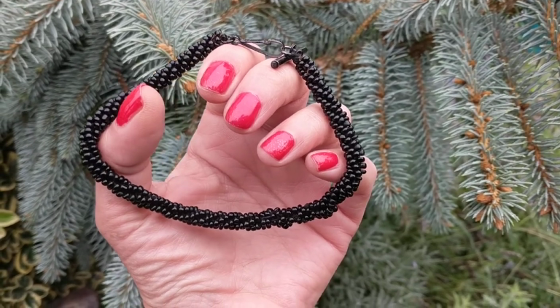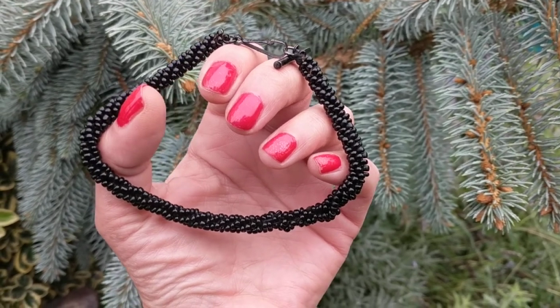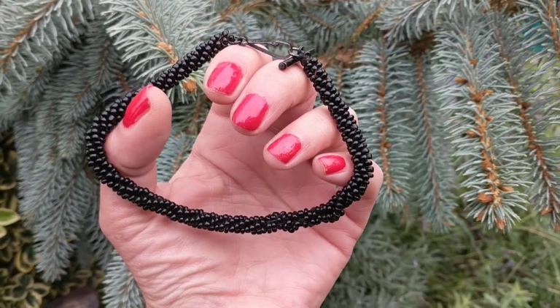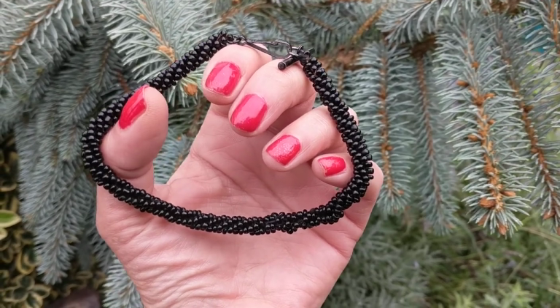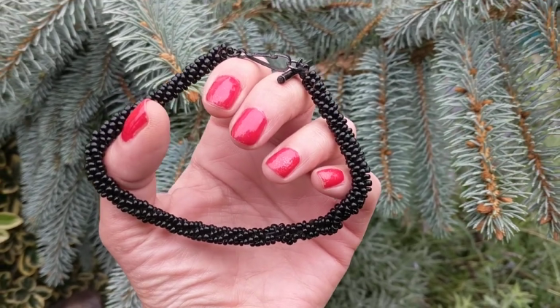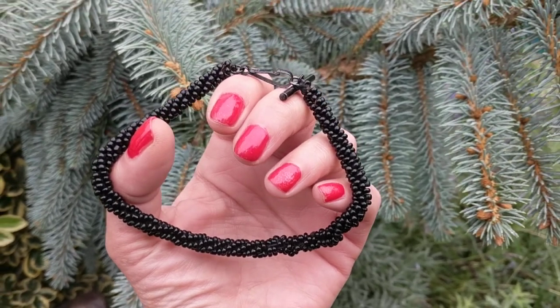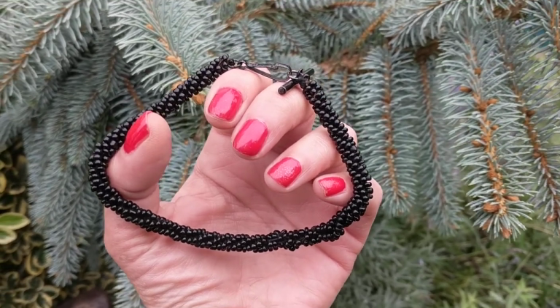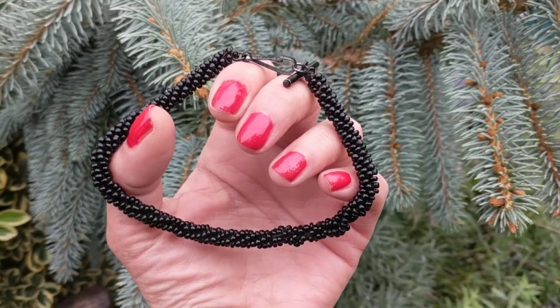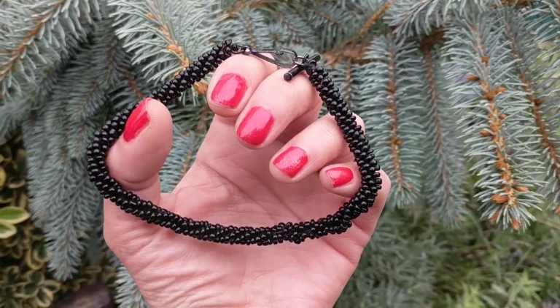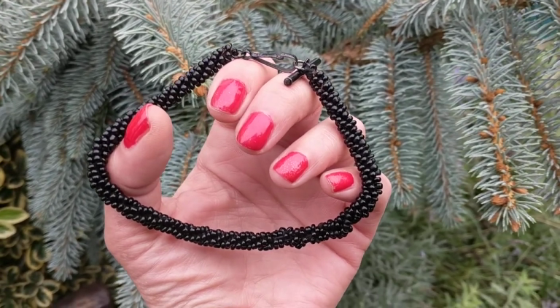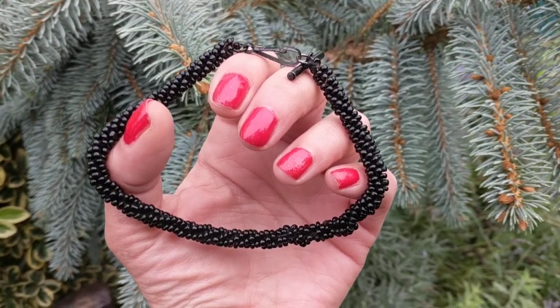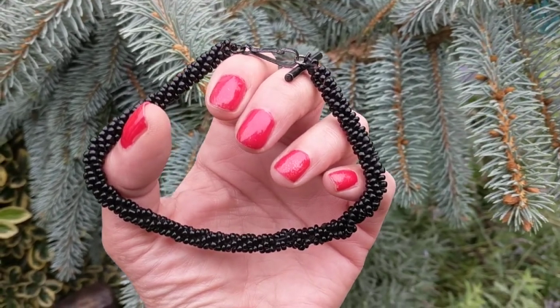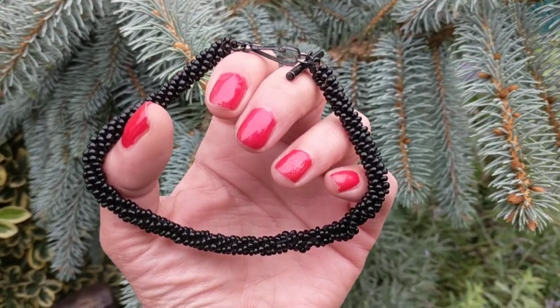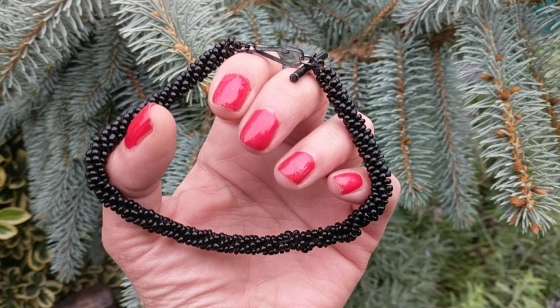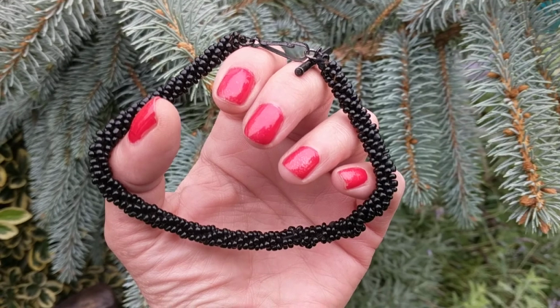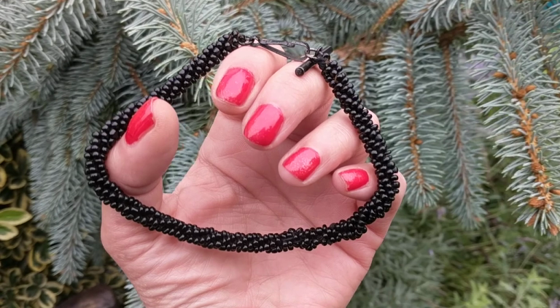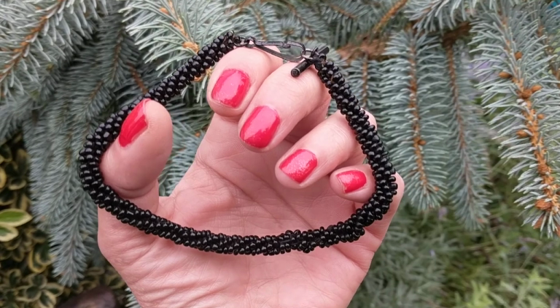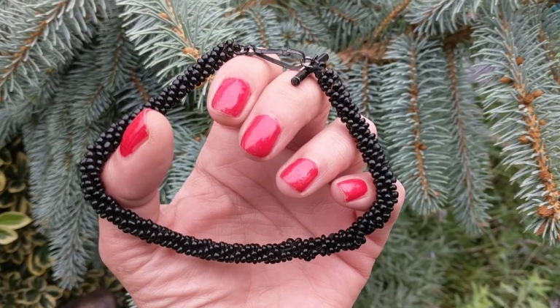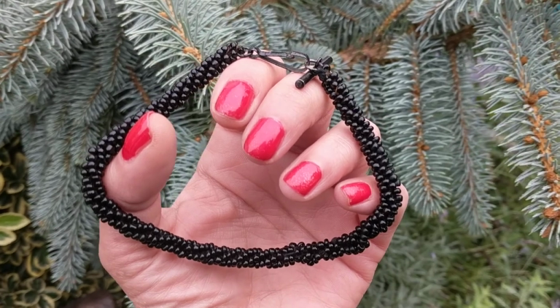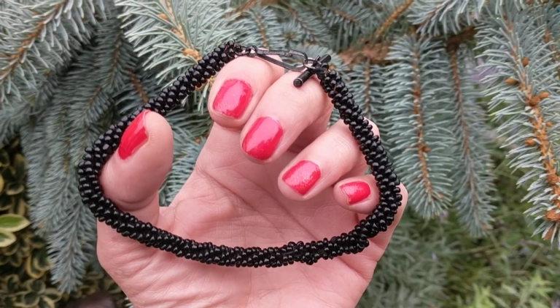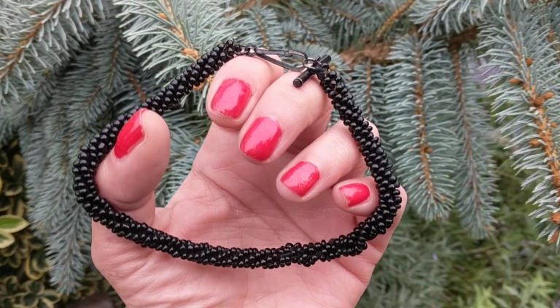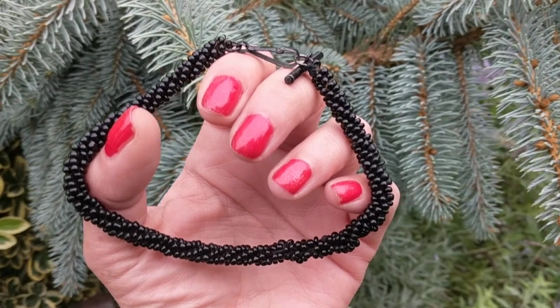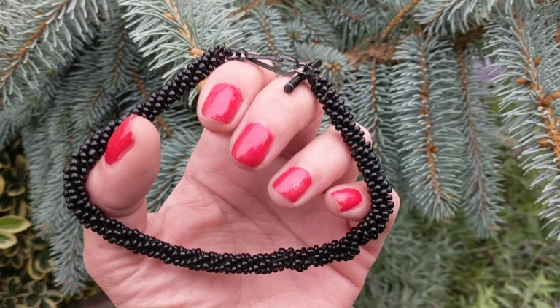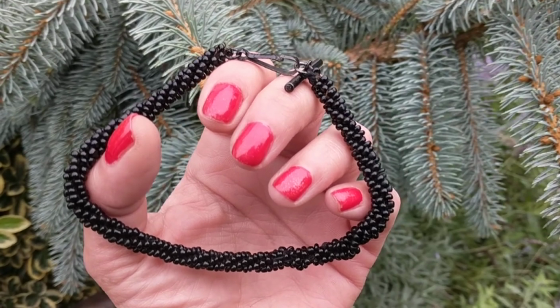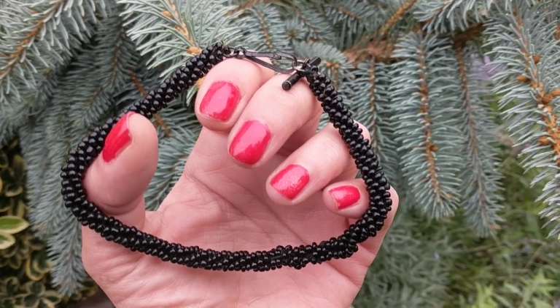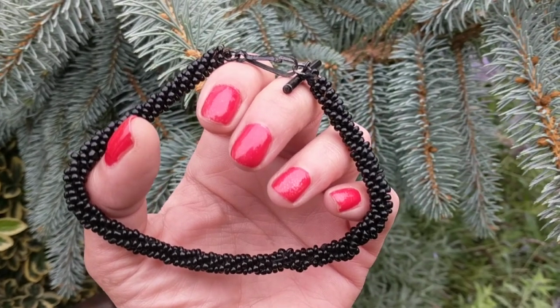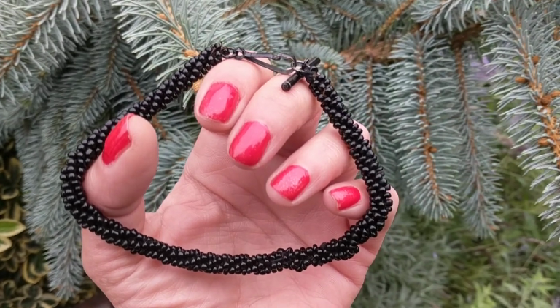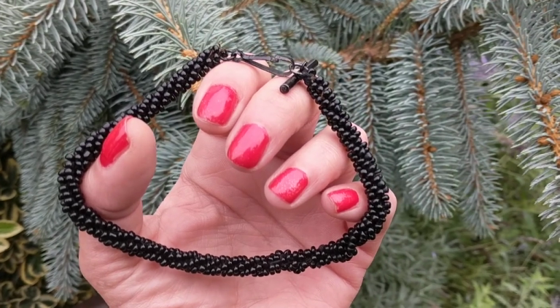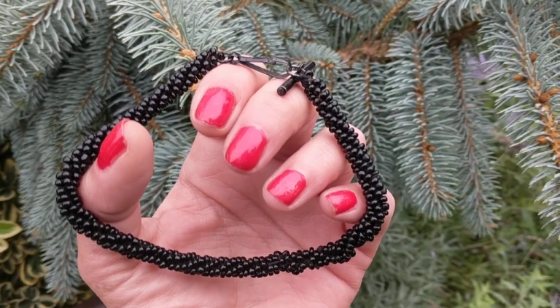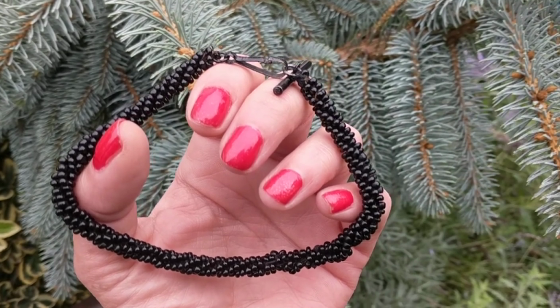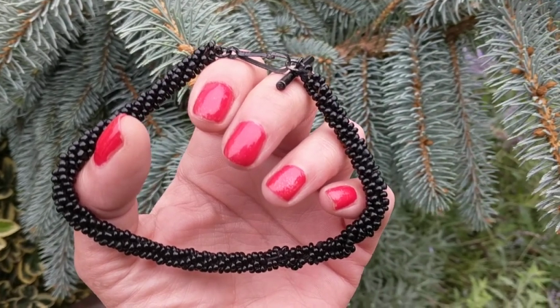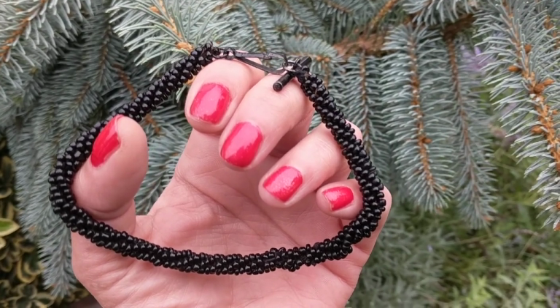Hi, it's Deanna from Futures Pass Boutique and today I'm going to show you antique Victorian mourning beads.